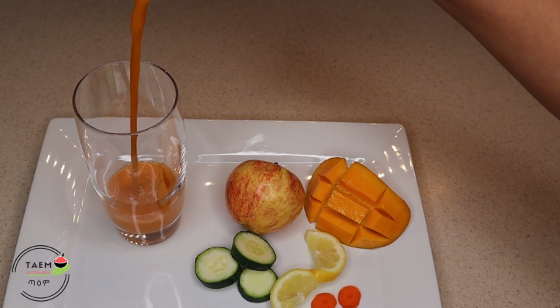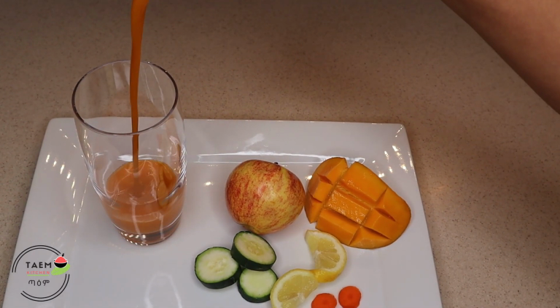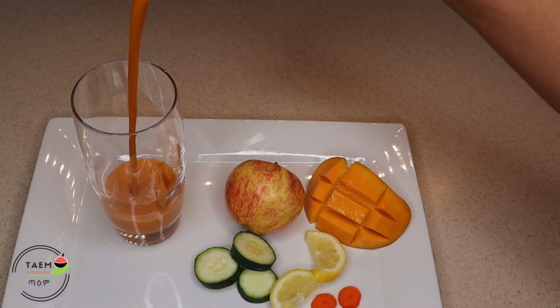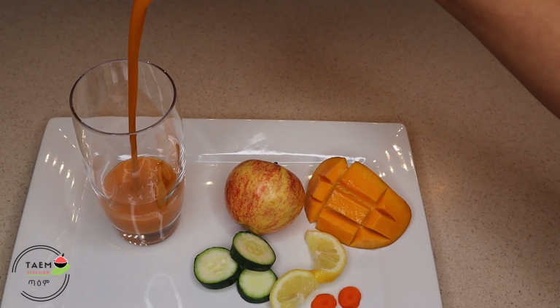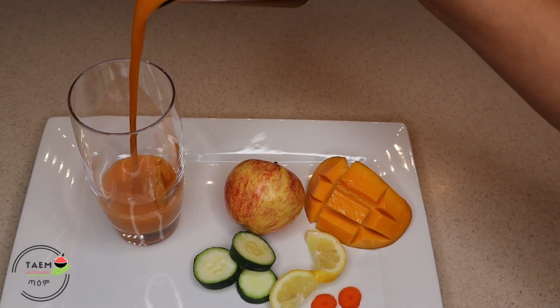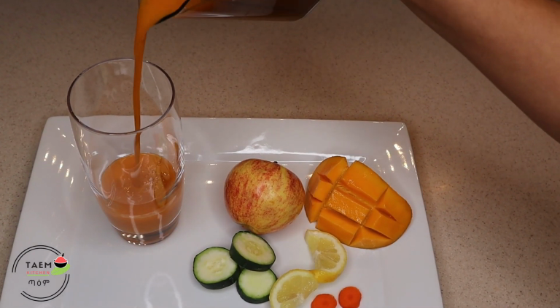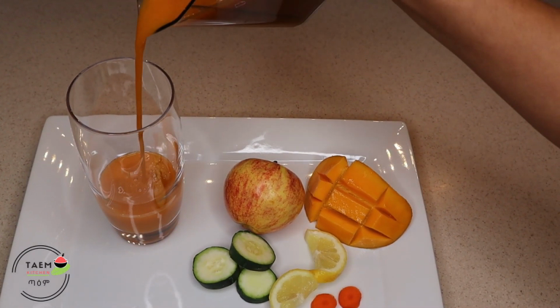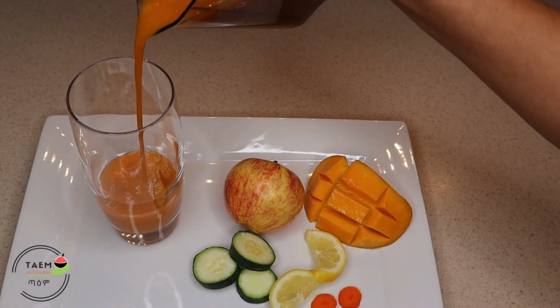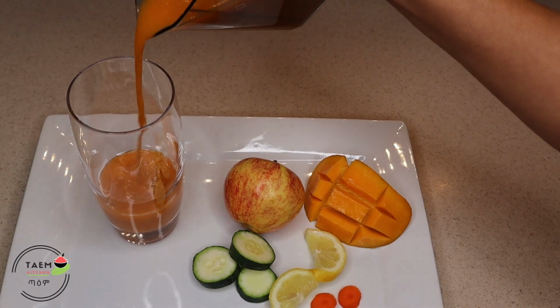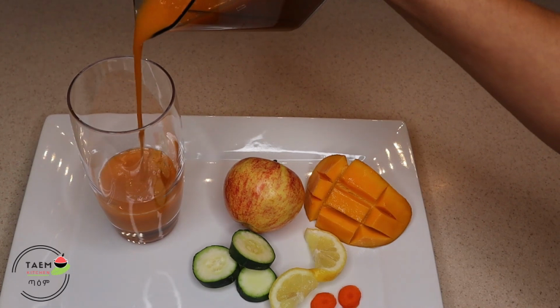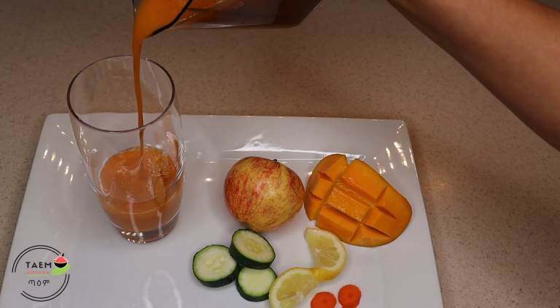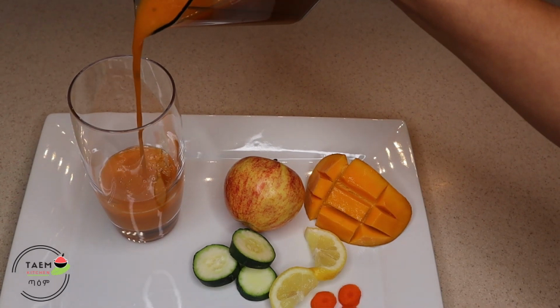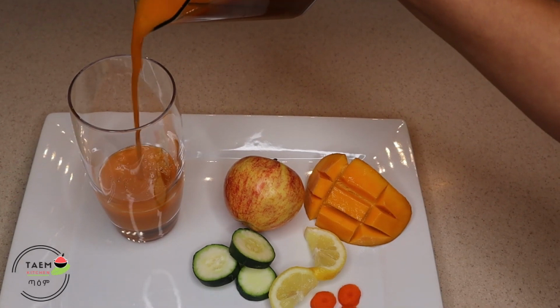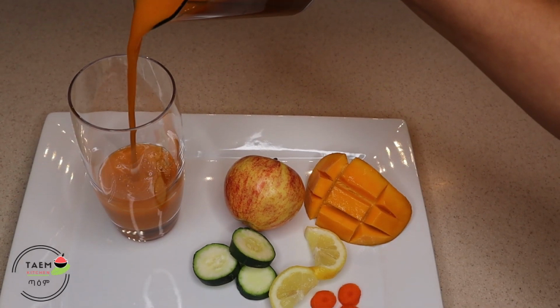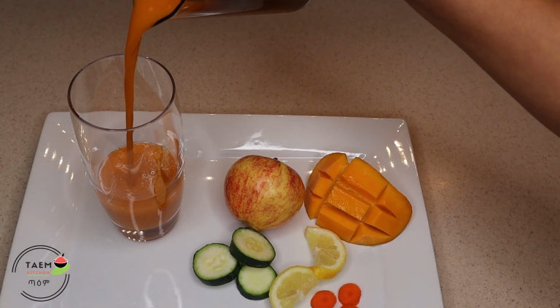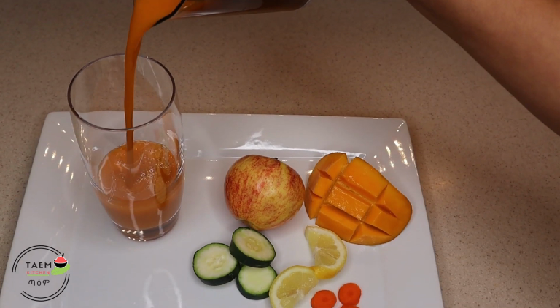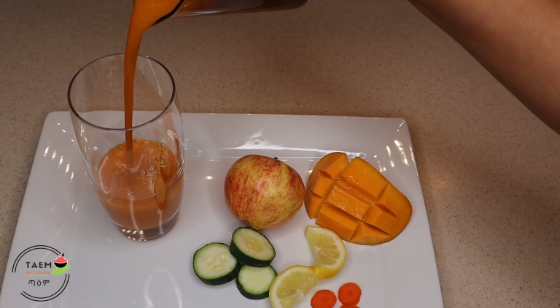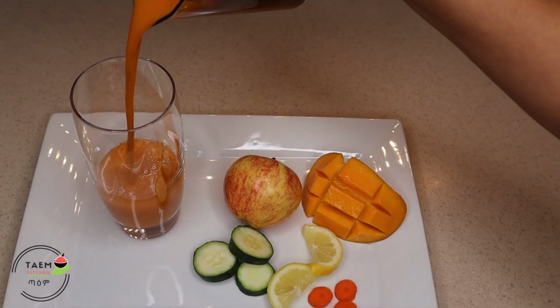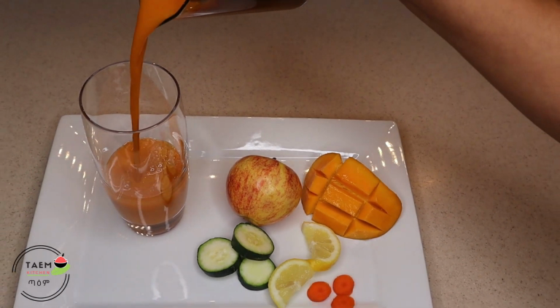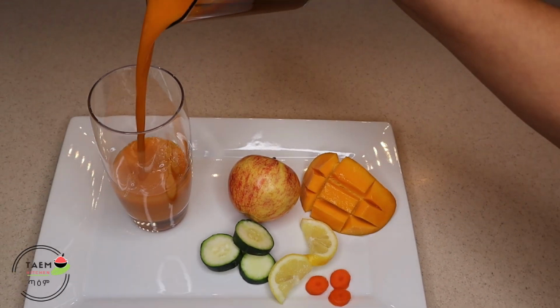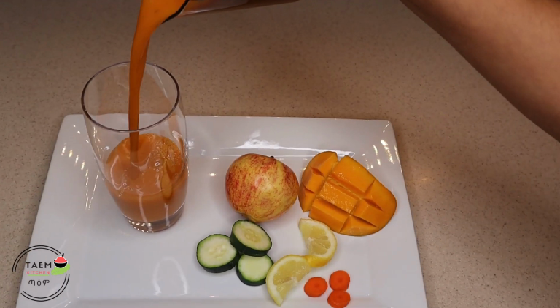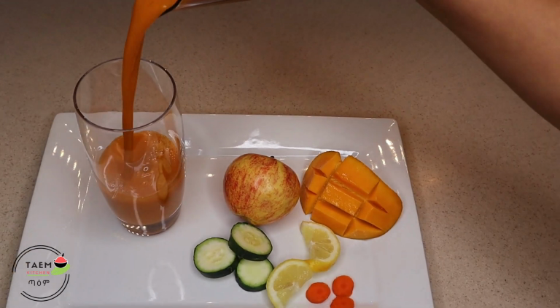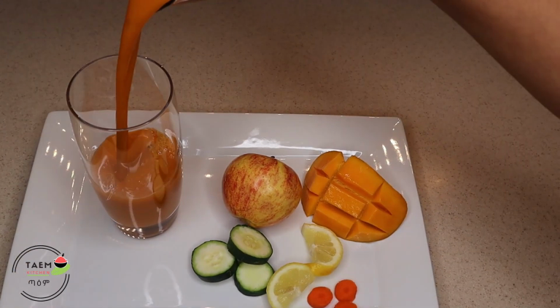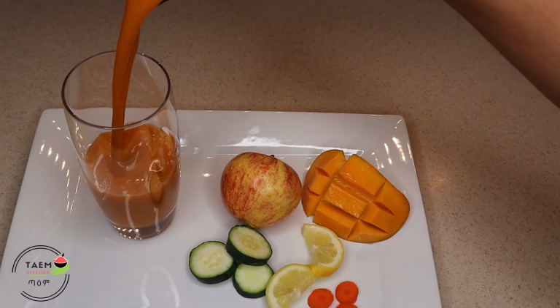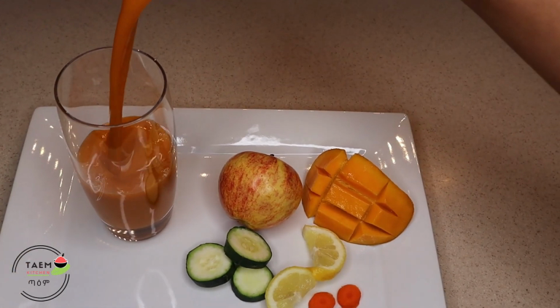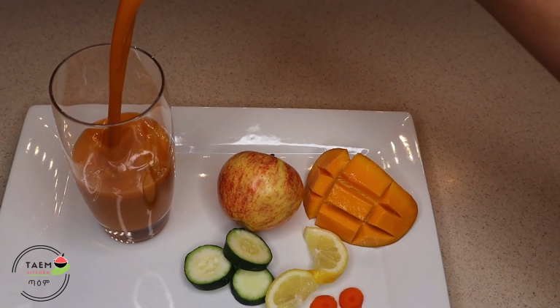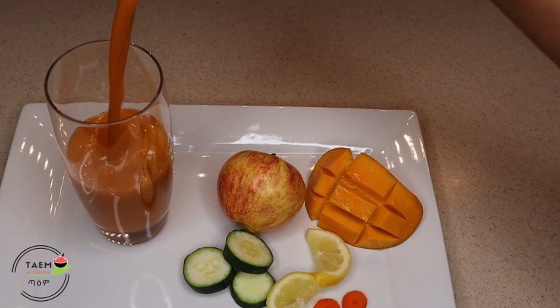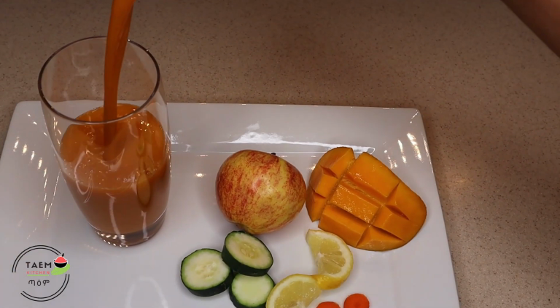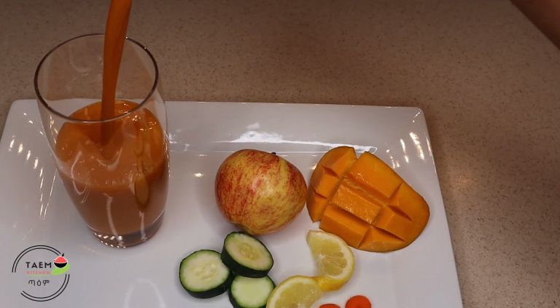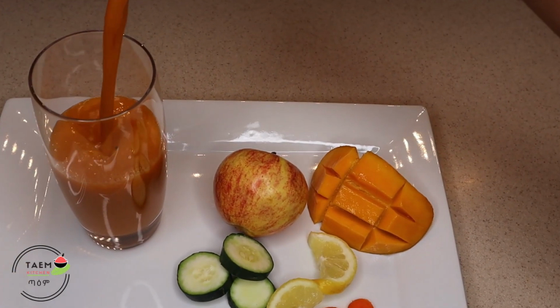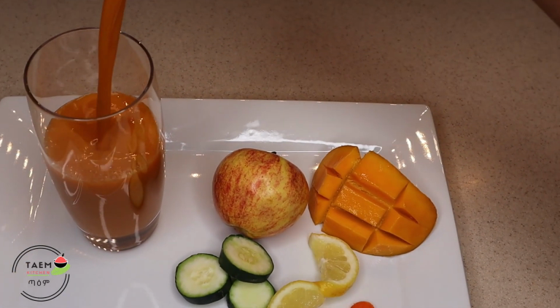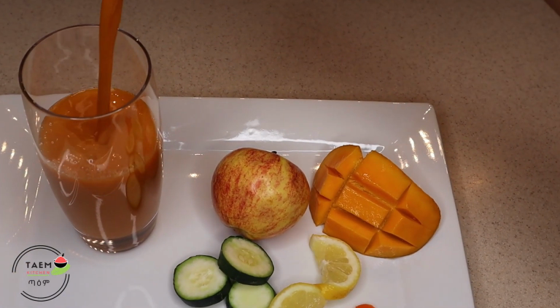I will add a little bit of the mango, and add a little bit of the mango on the top.